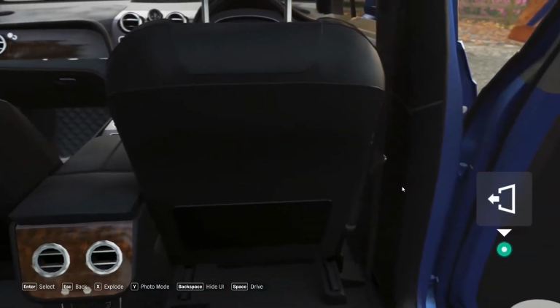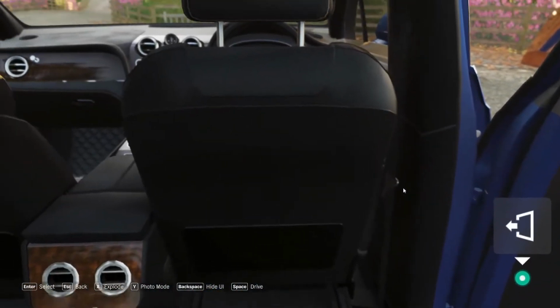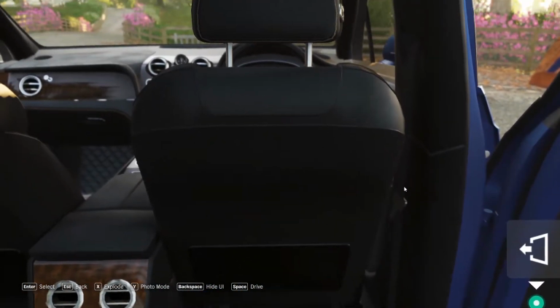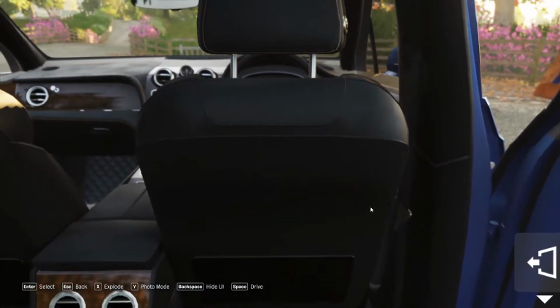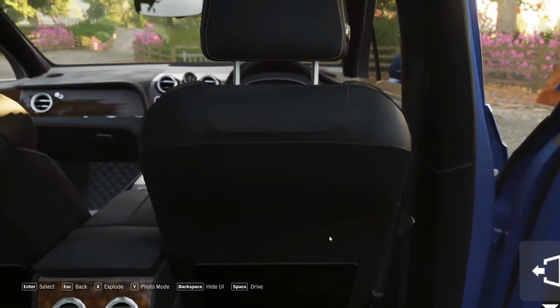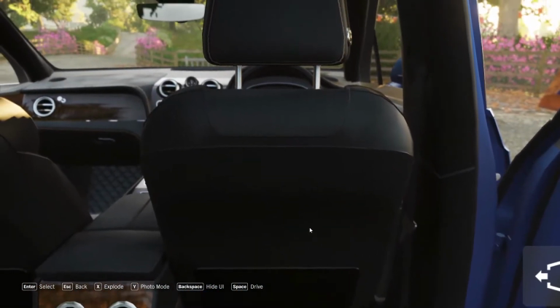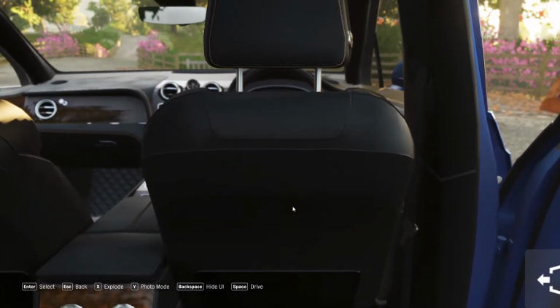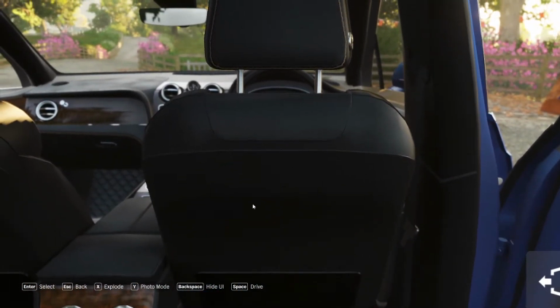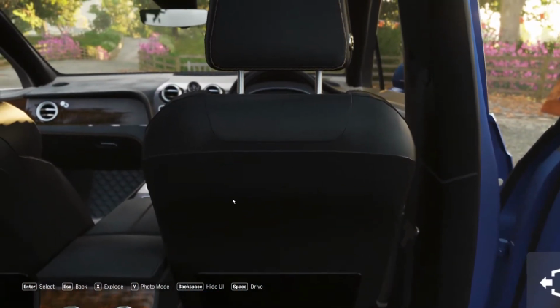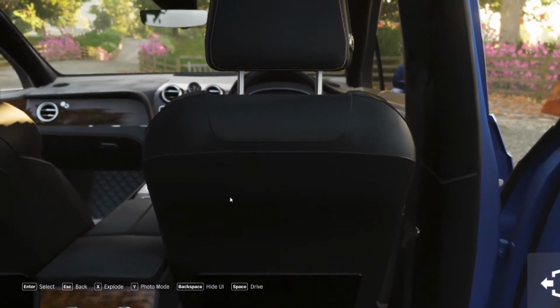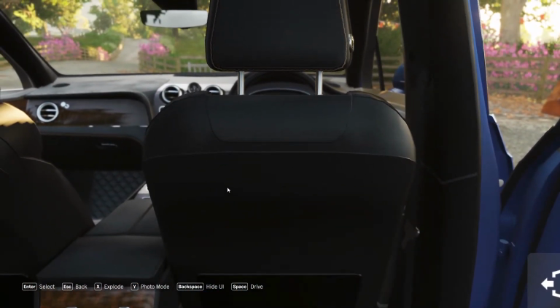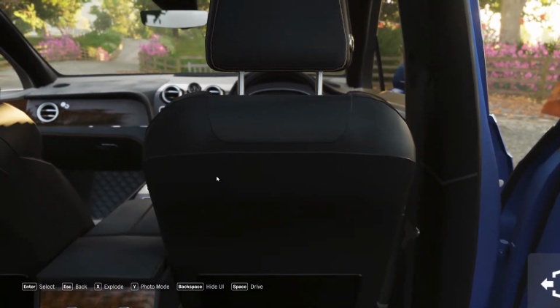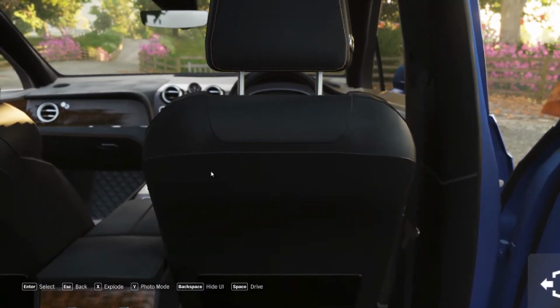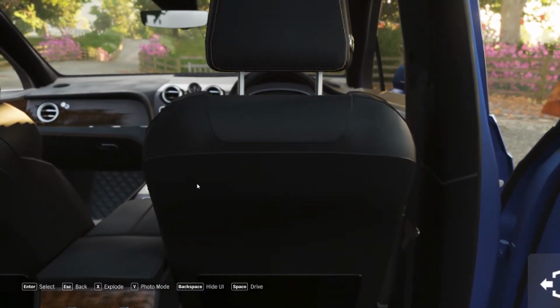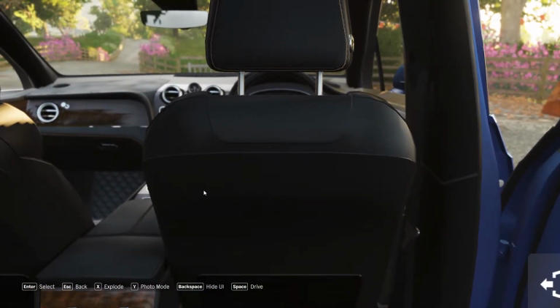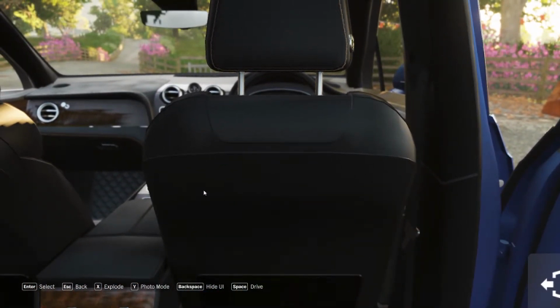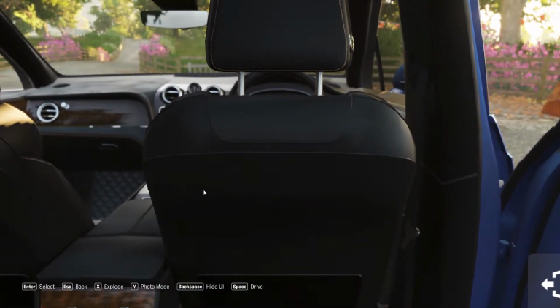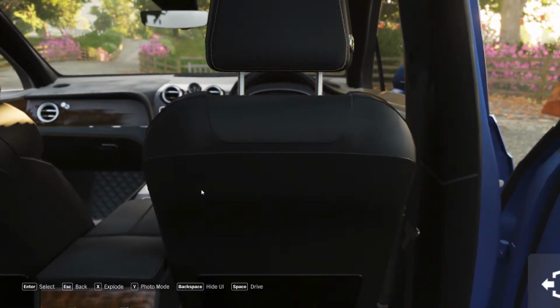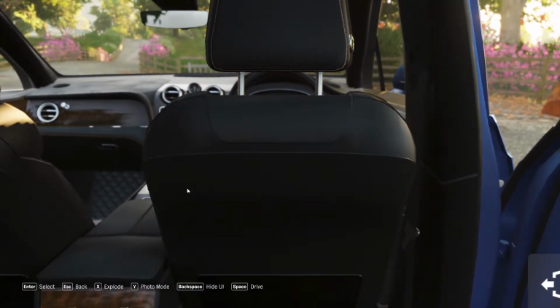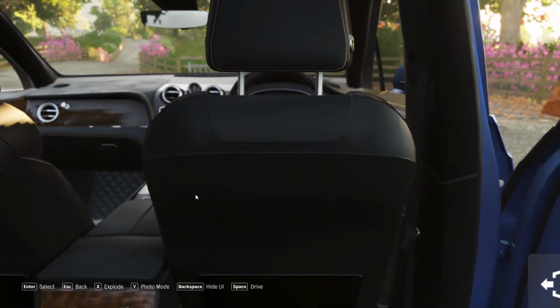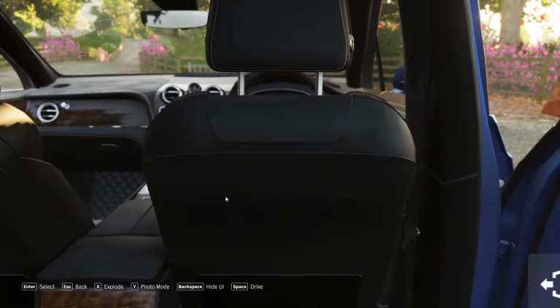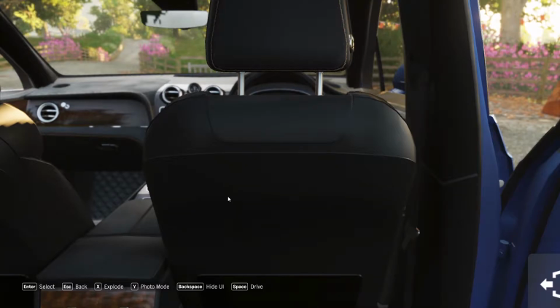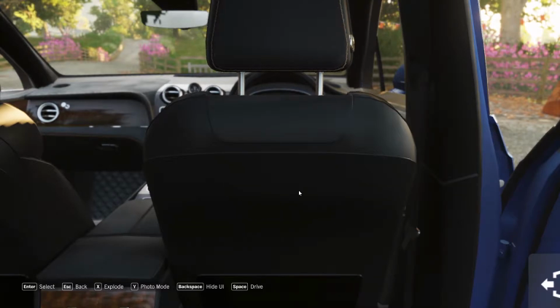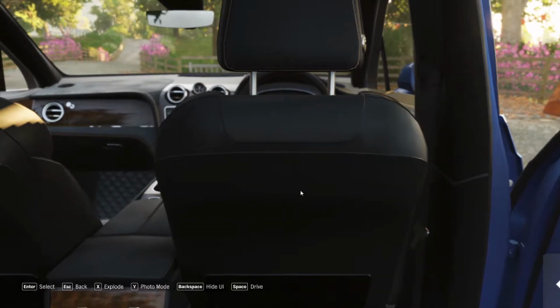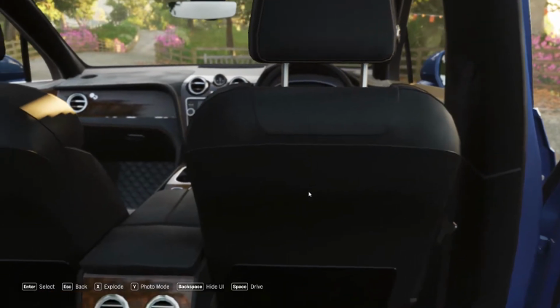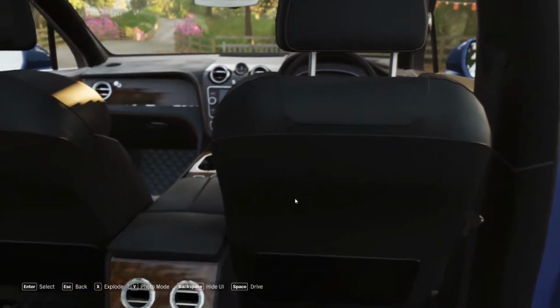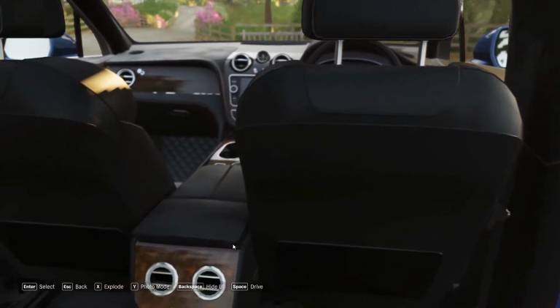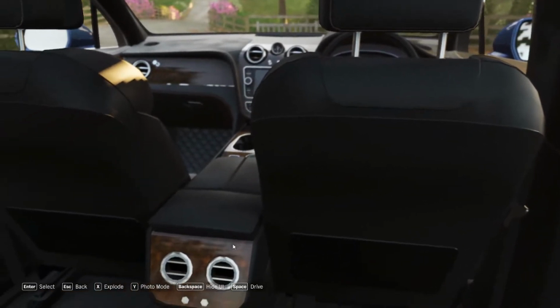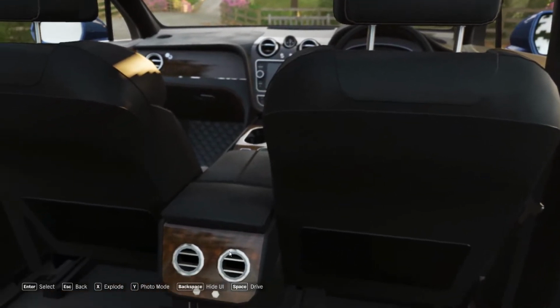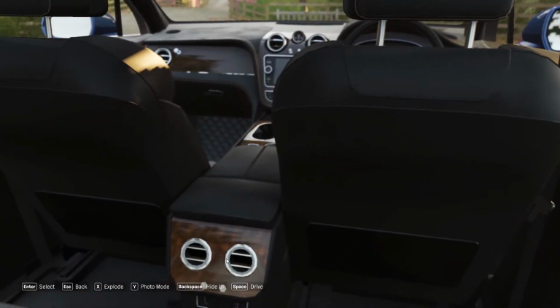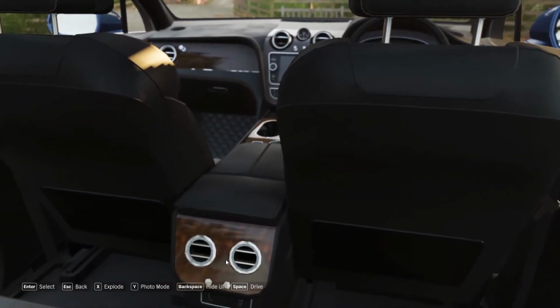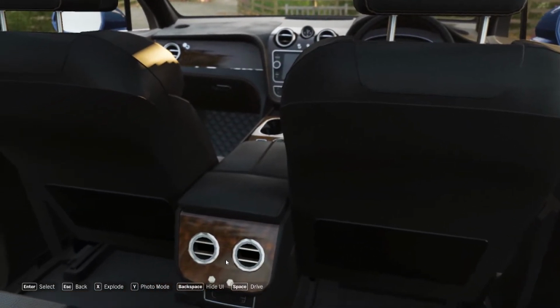The back seat is very comfortable. I am going to see the comfort level and the luxury feel.